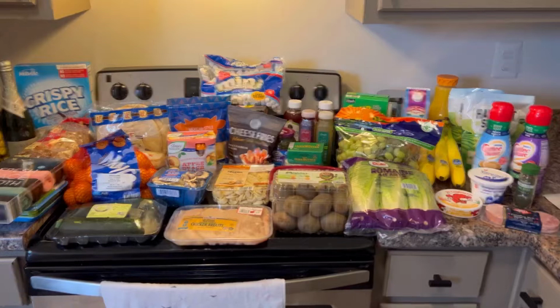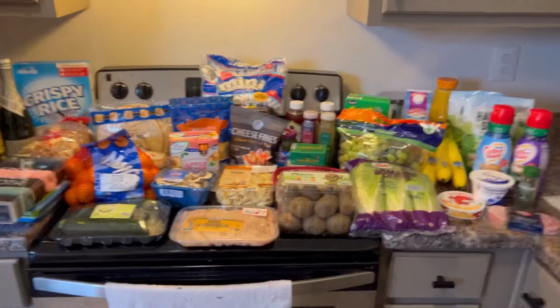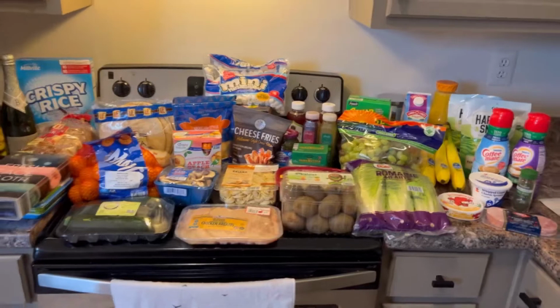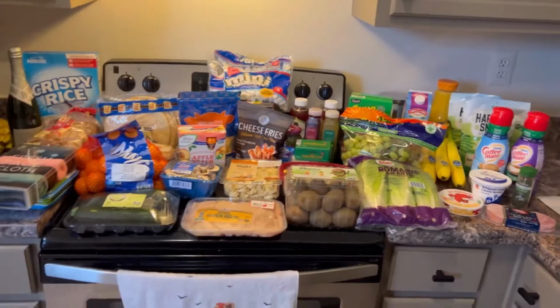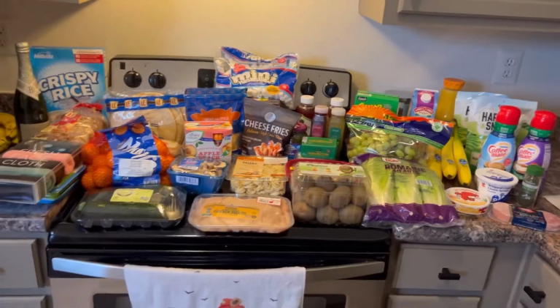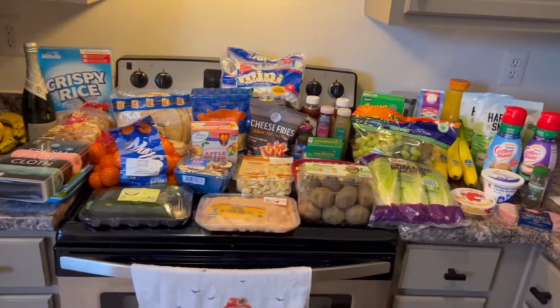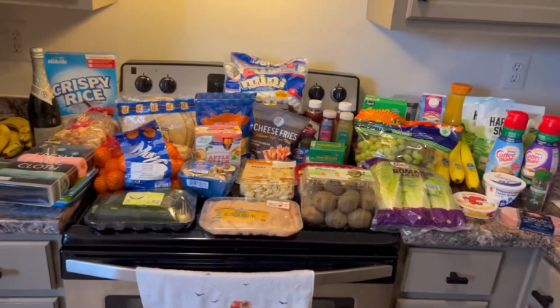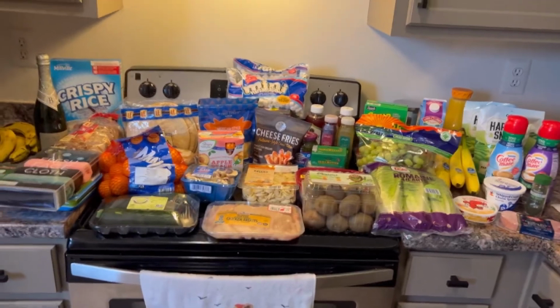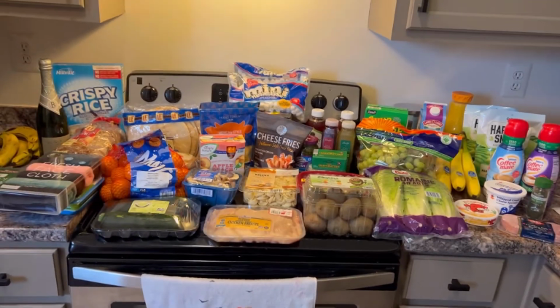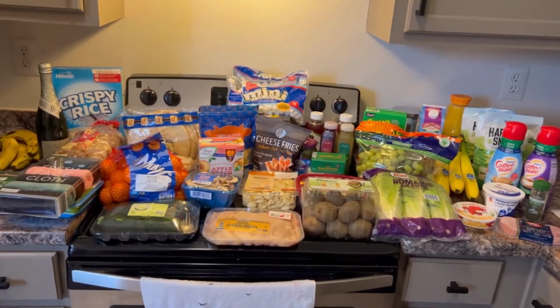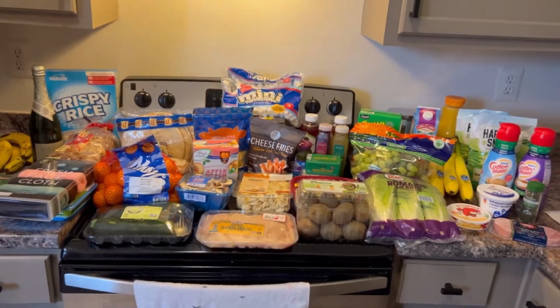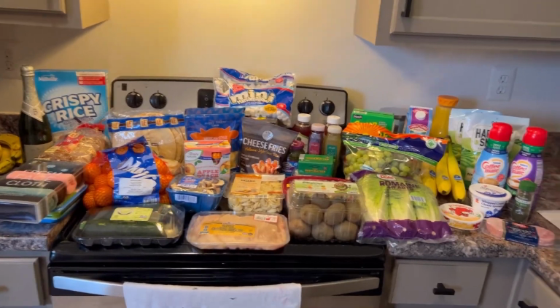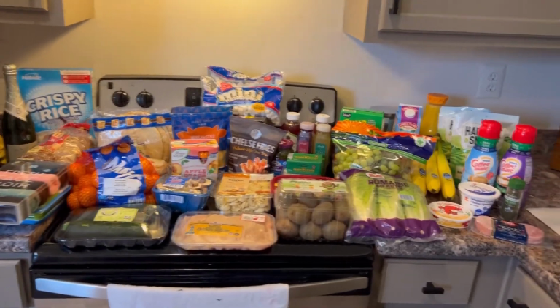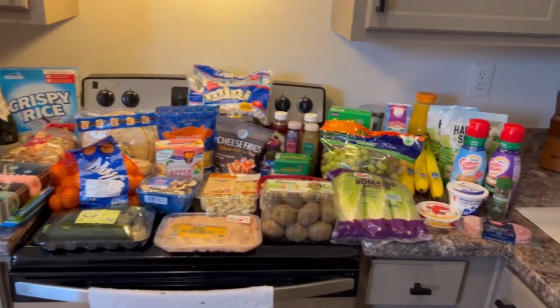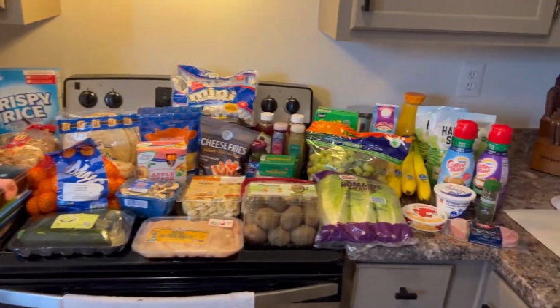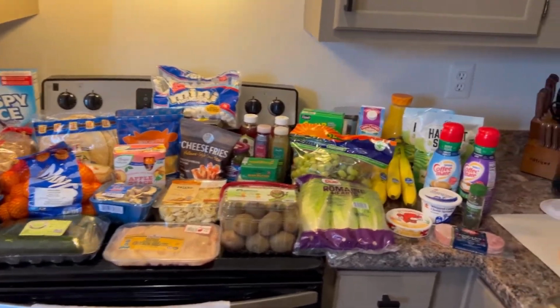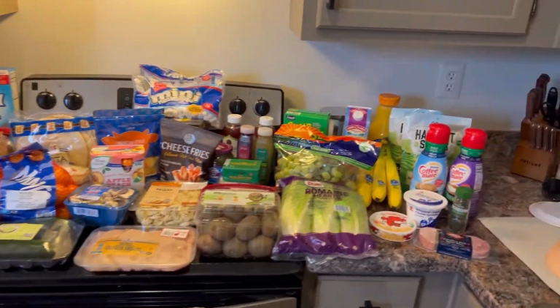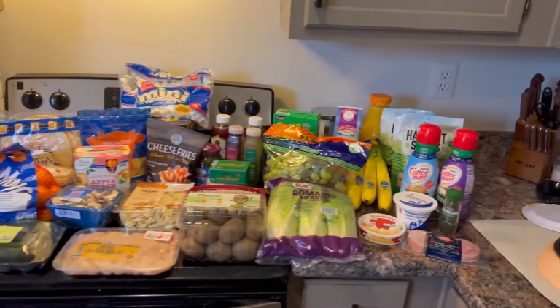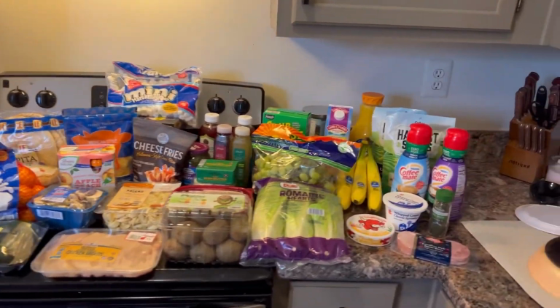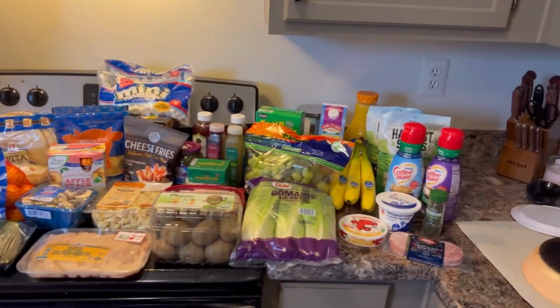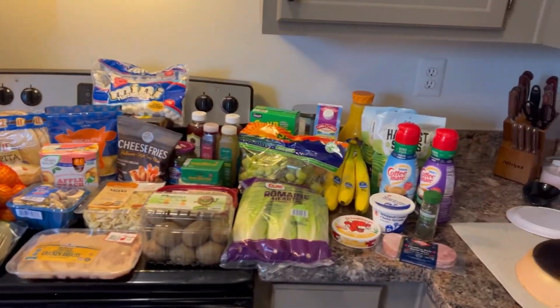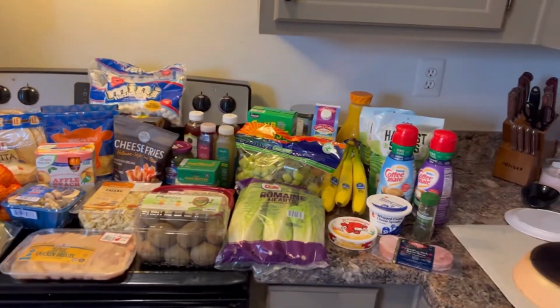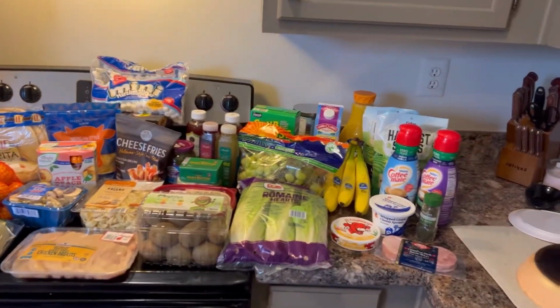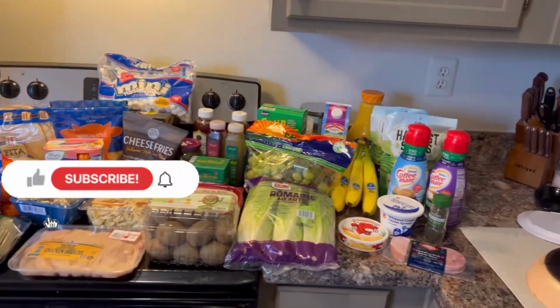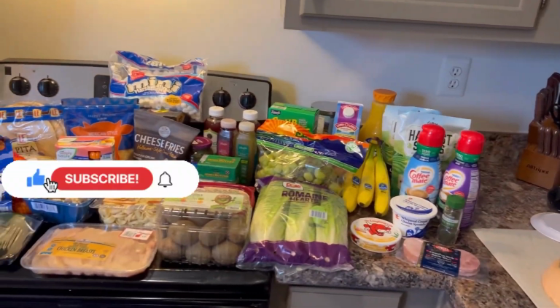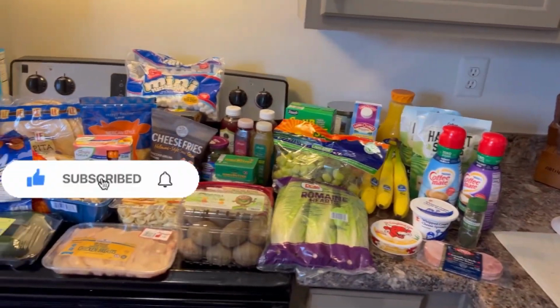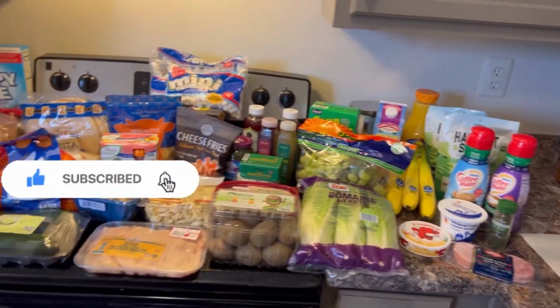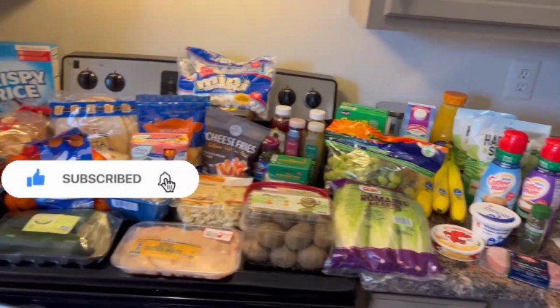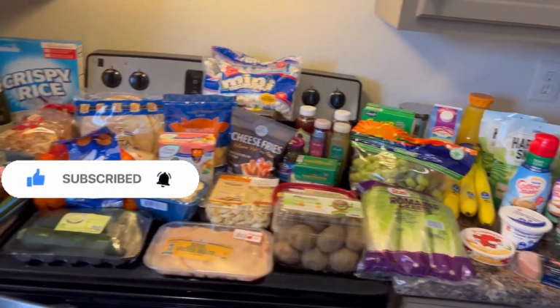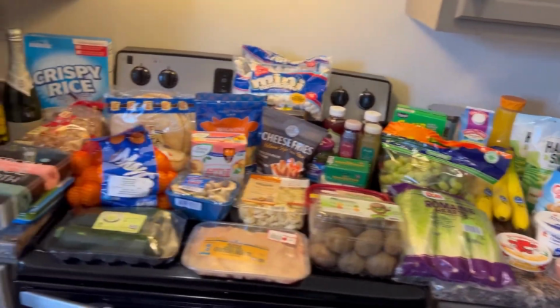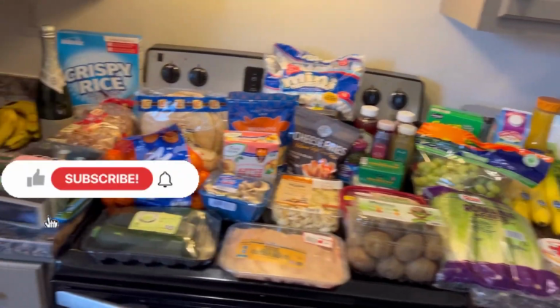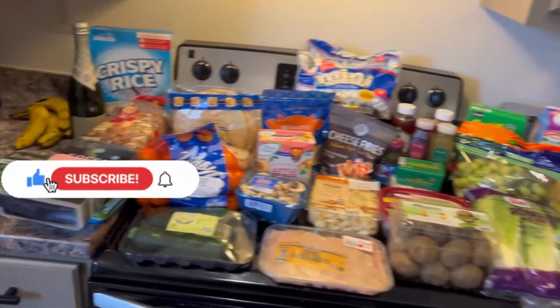What's up y'all, welcome back to our channel! We have an Aldi grocery haul today — I'm going to show you guys everything we got.